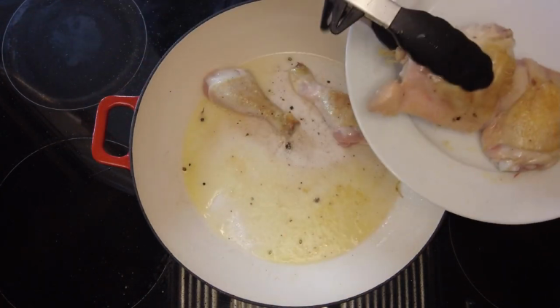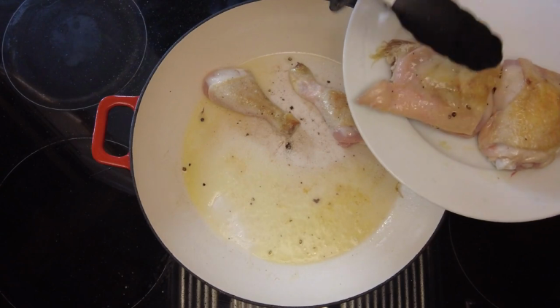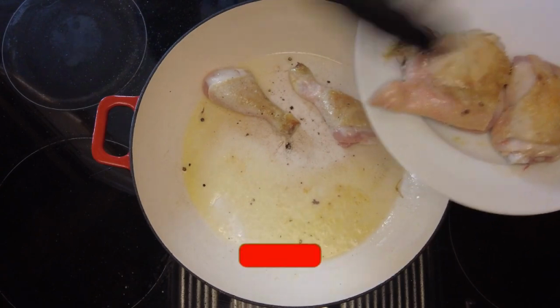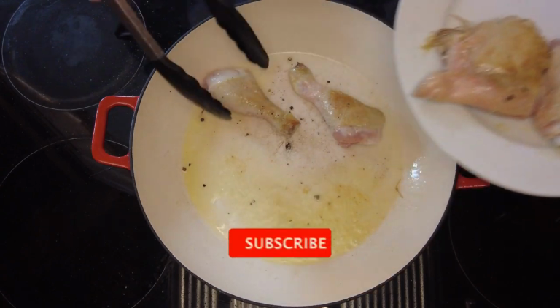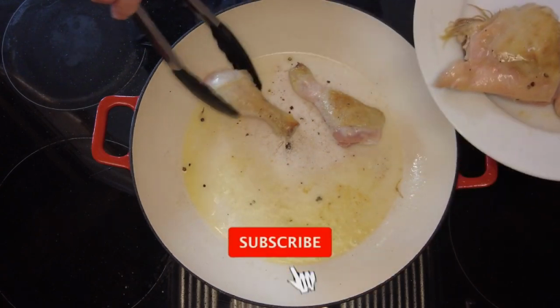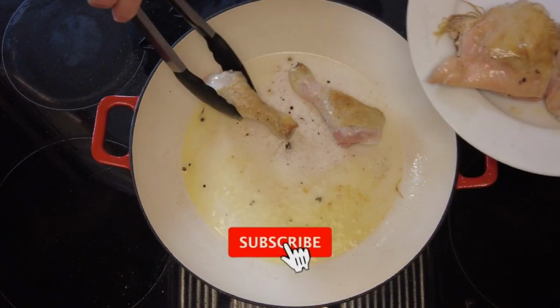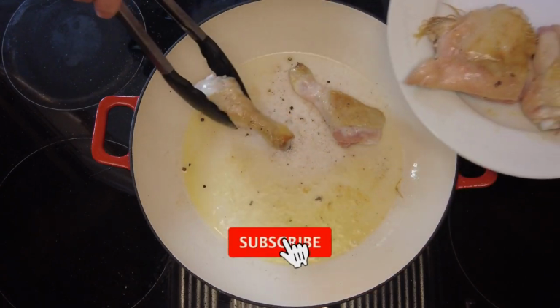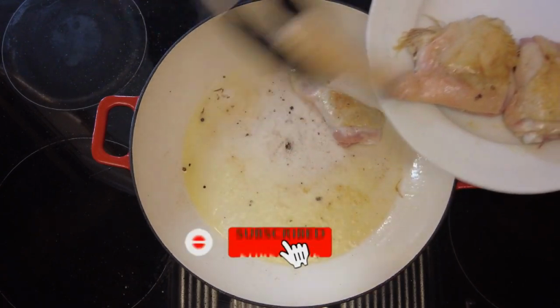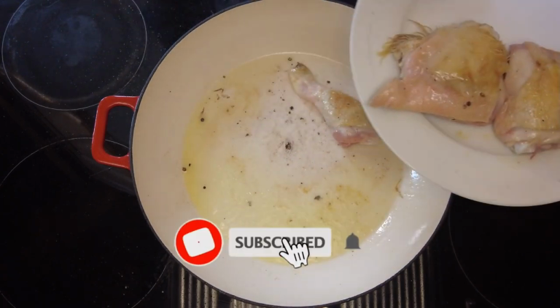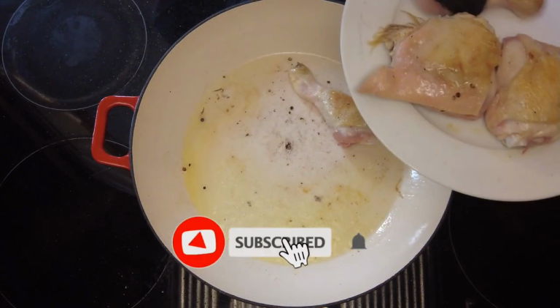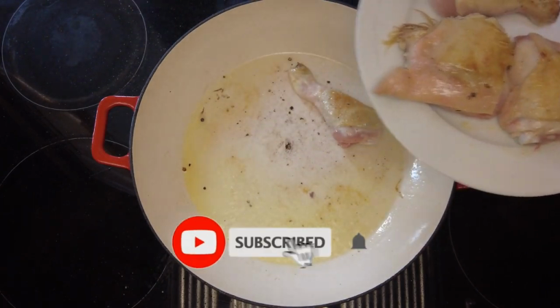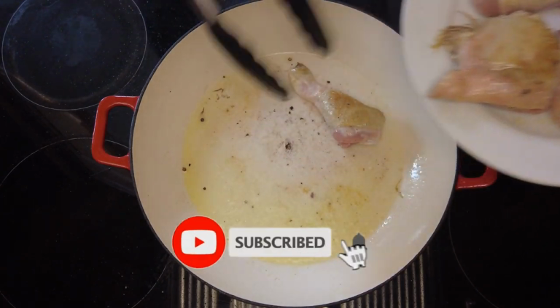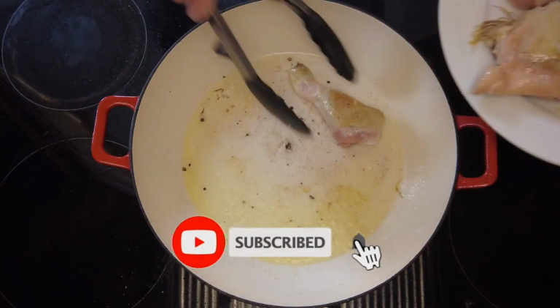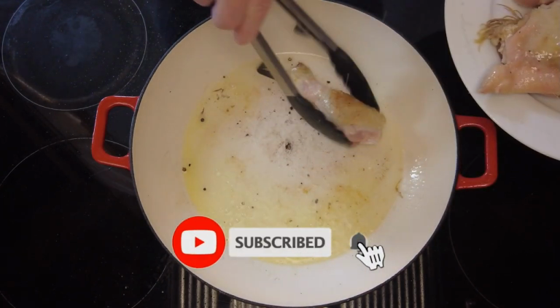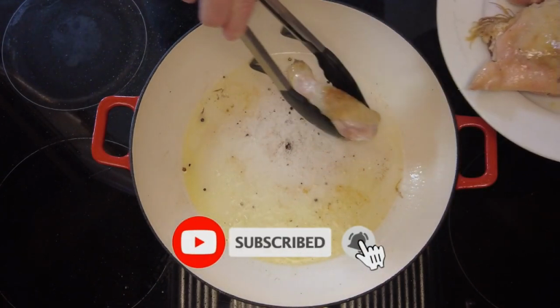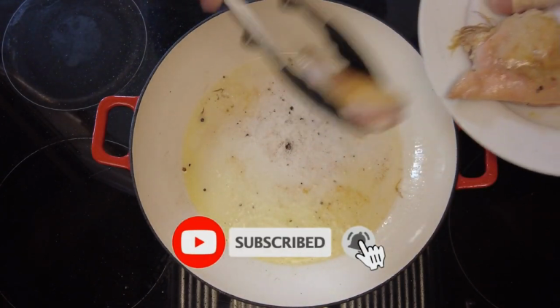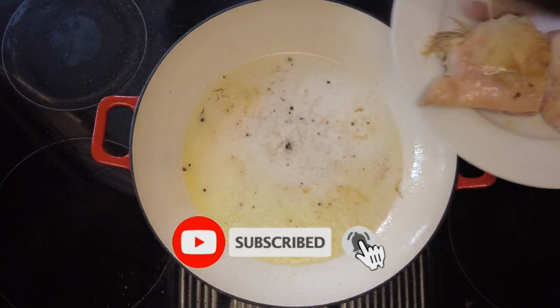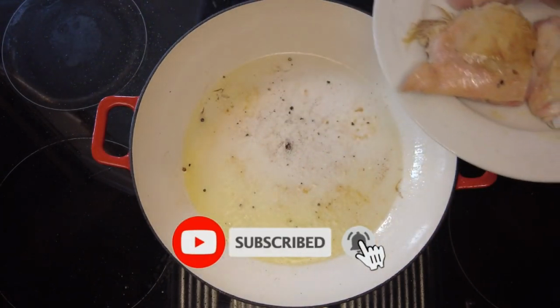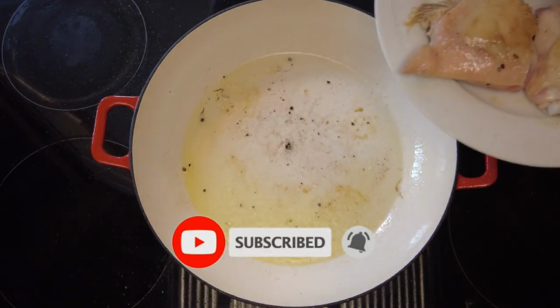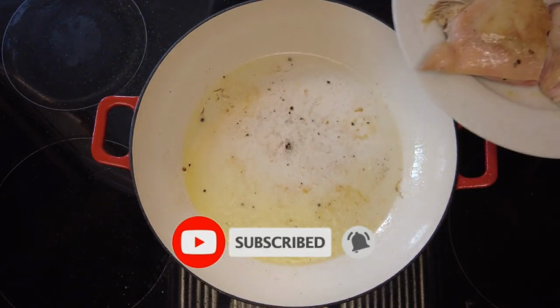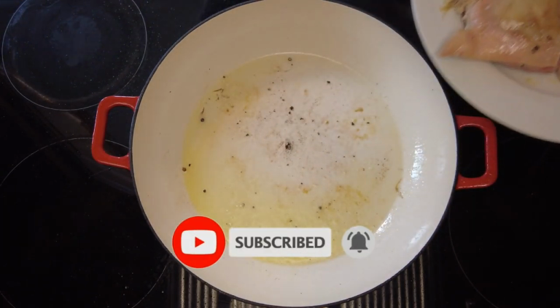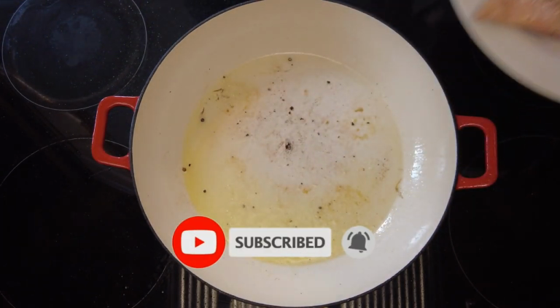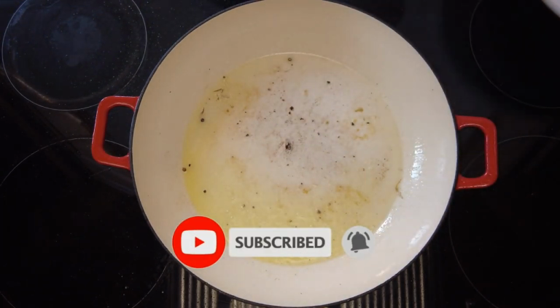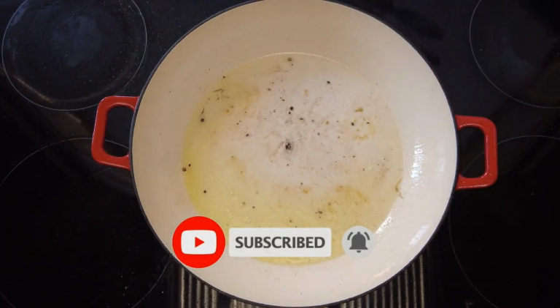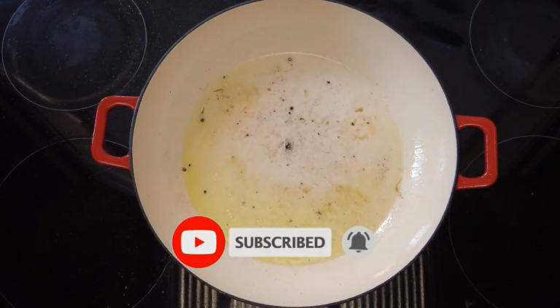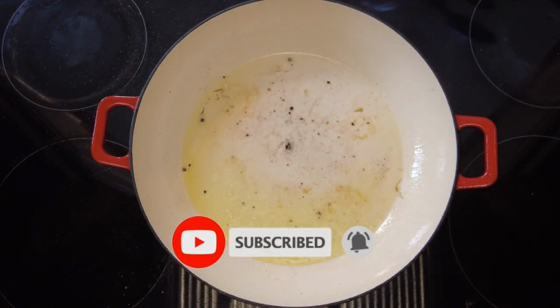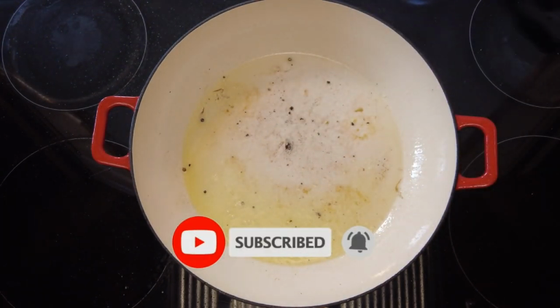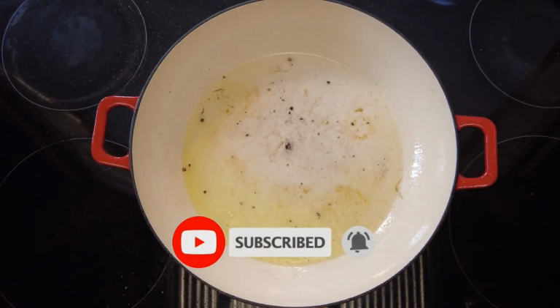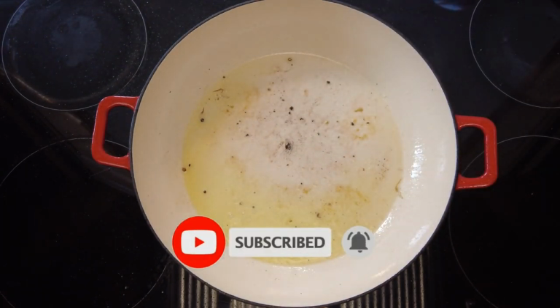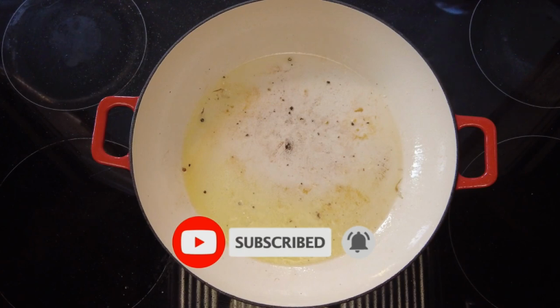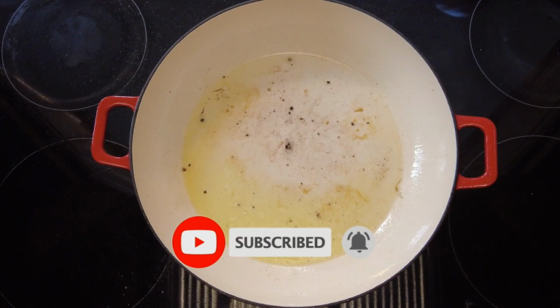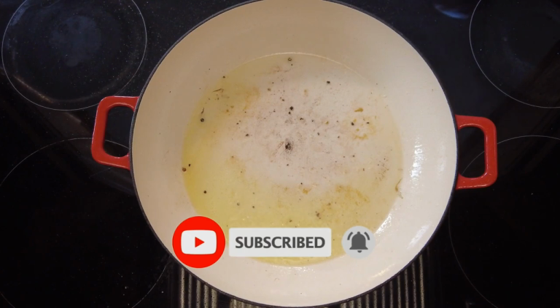Now folks, if you're enjoying my videos please don't forget to hit the like button, subscribe to the channel, and watch till the end for further videos.